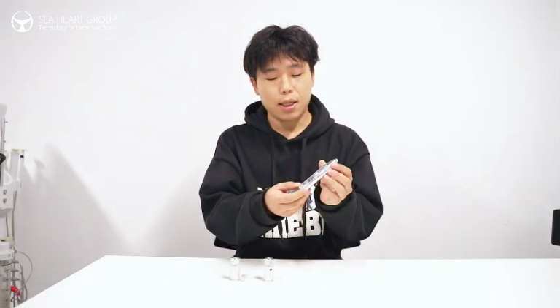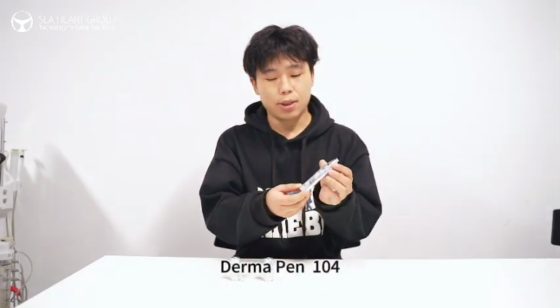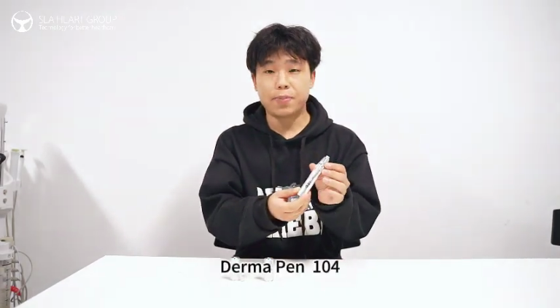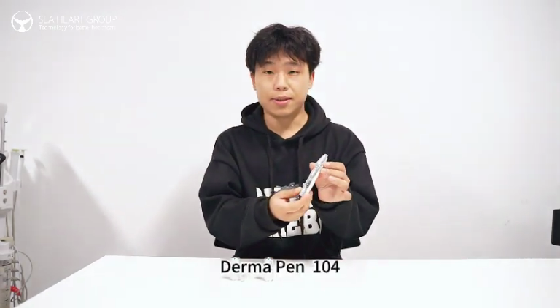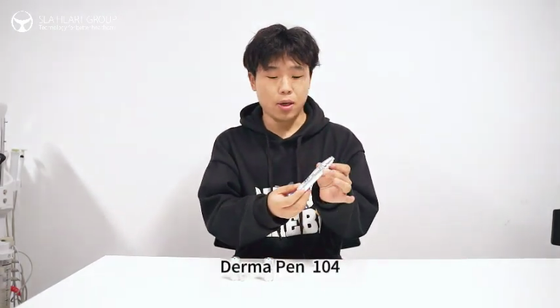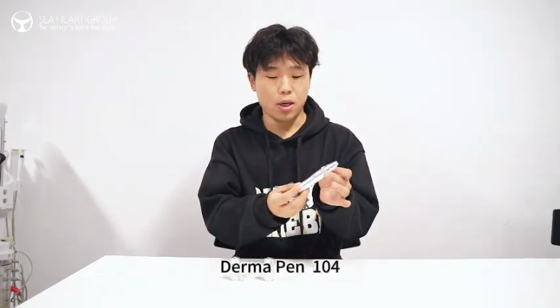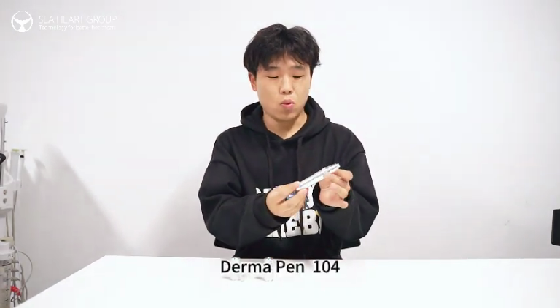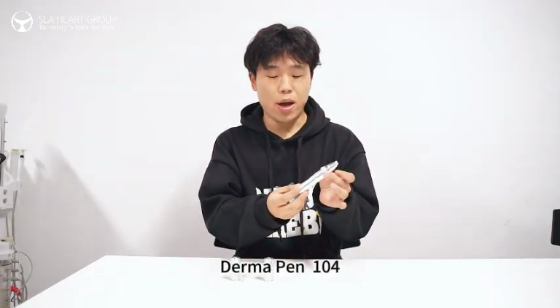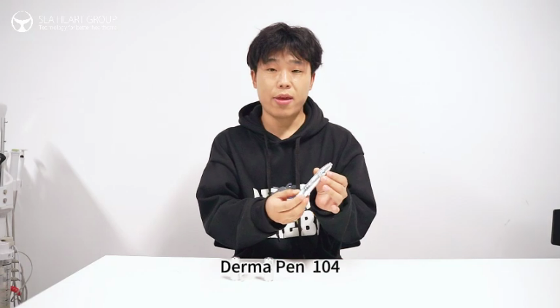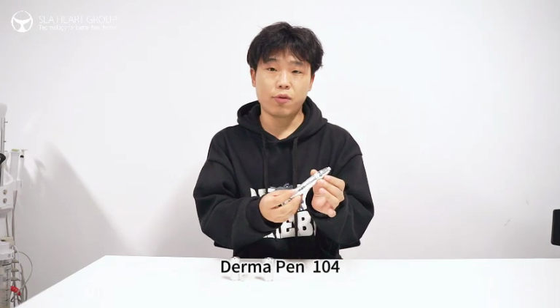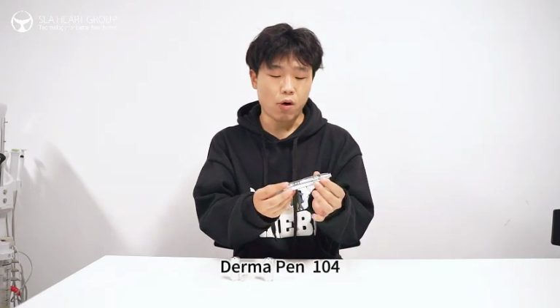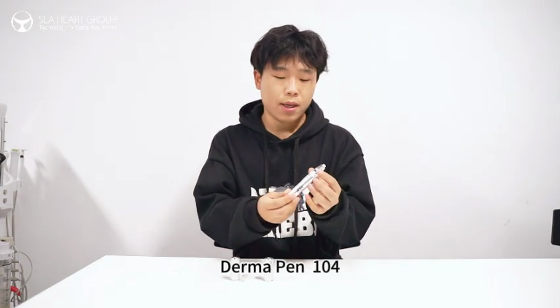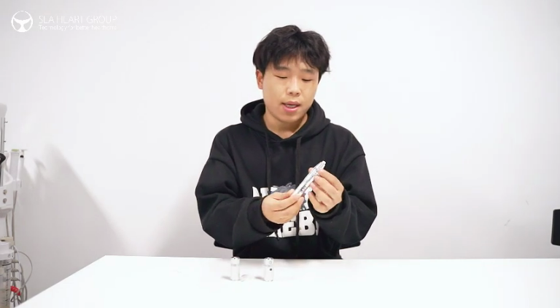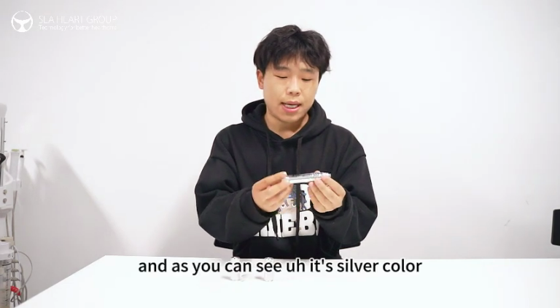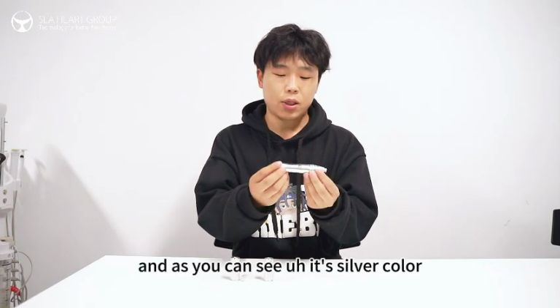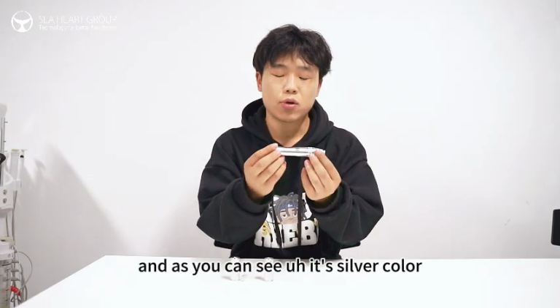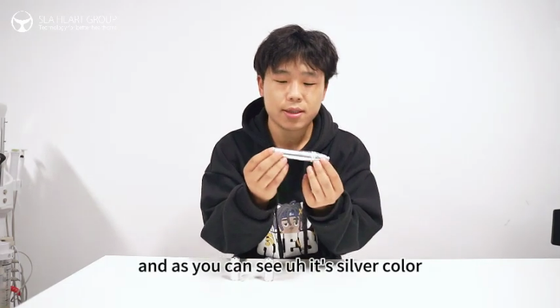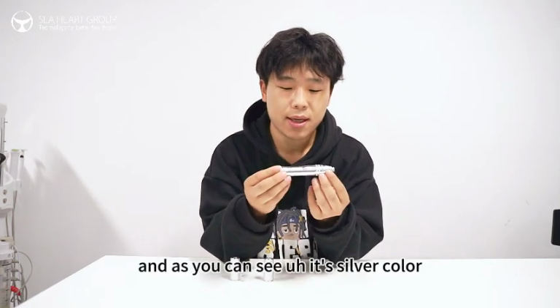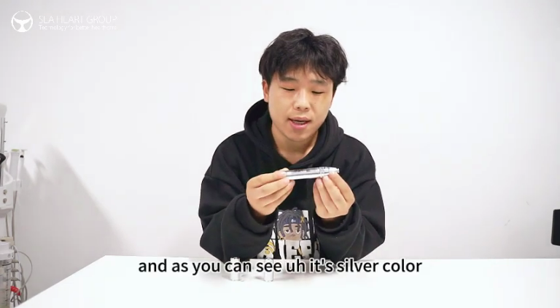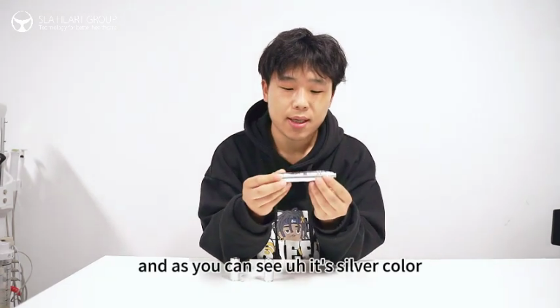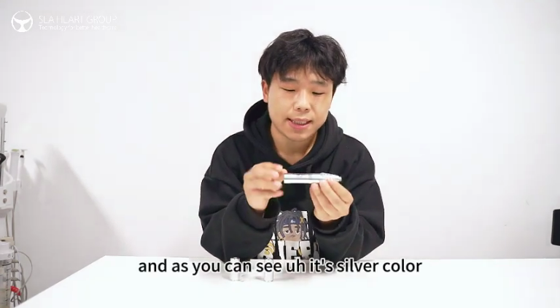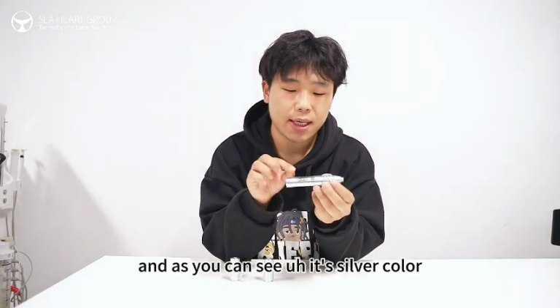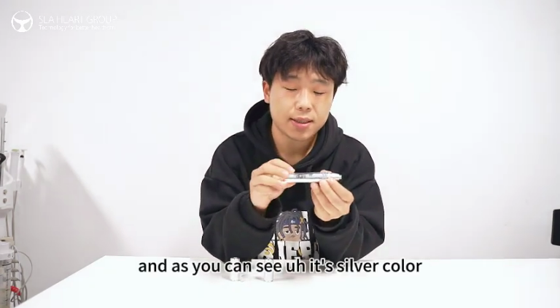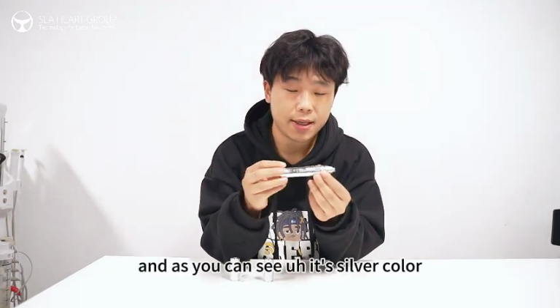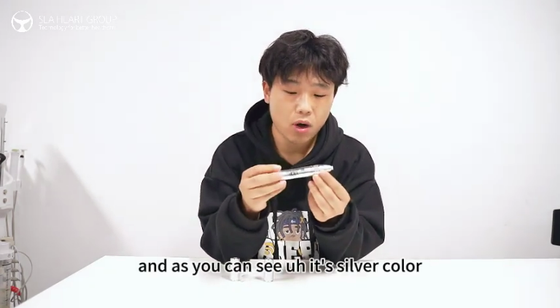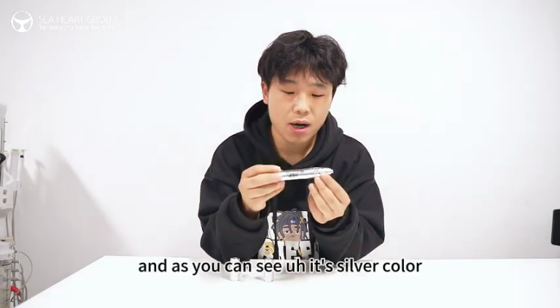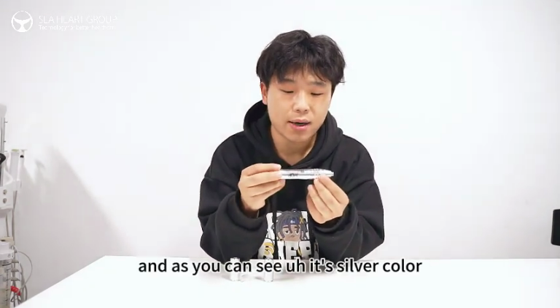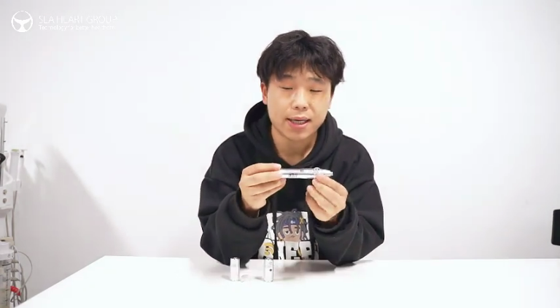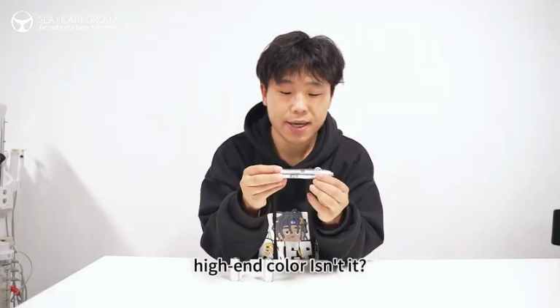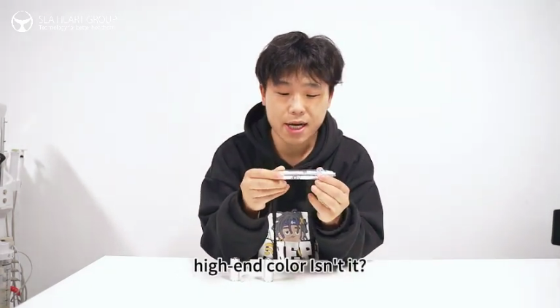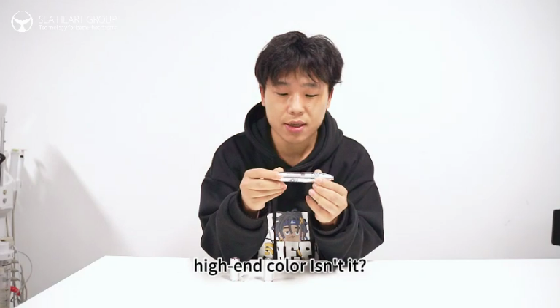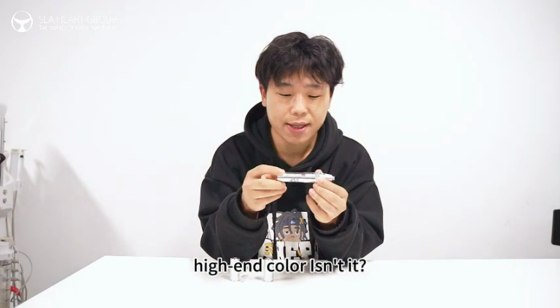Derm Pen 104. As you can see, it's a silver color, high-end color, isn't it?